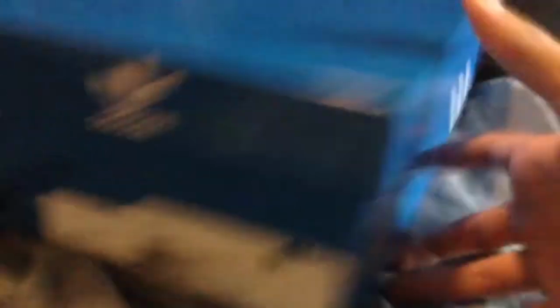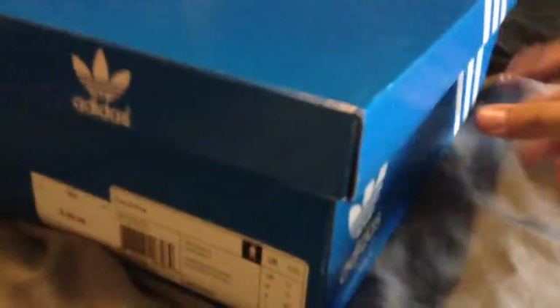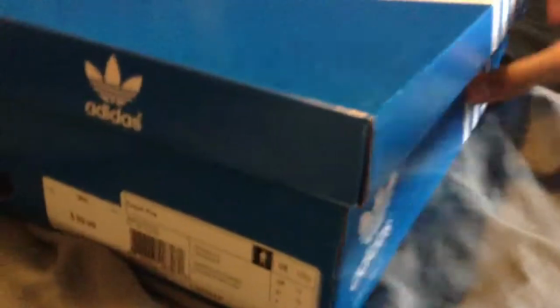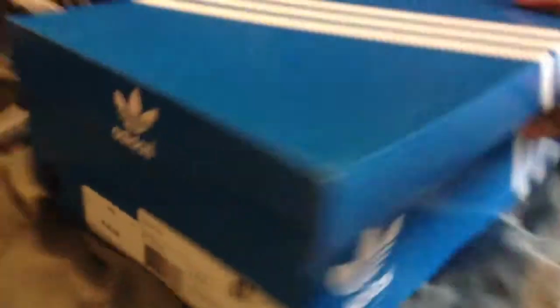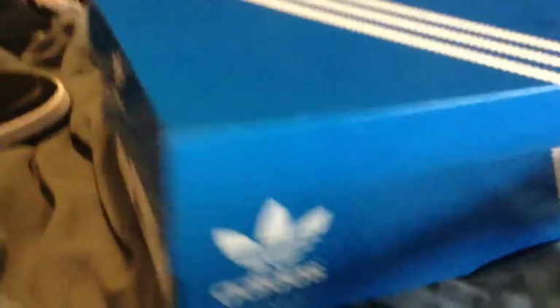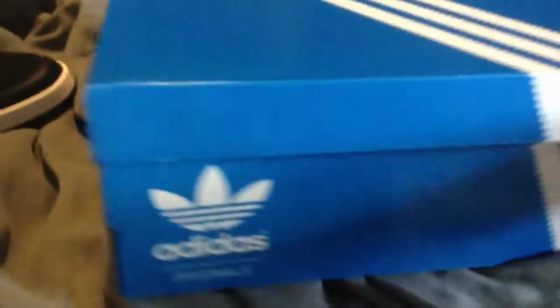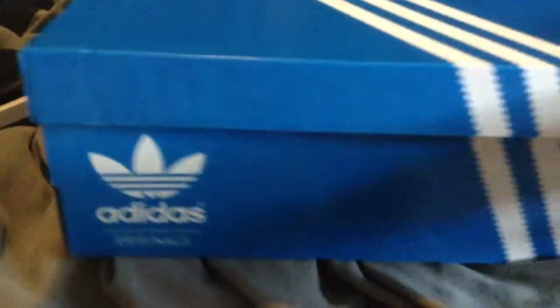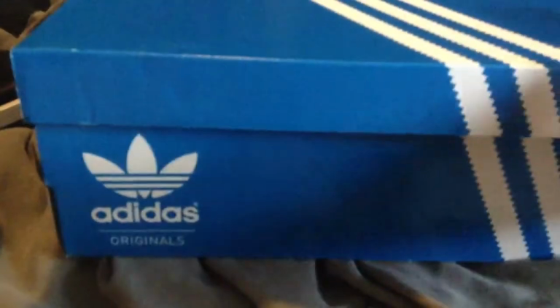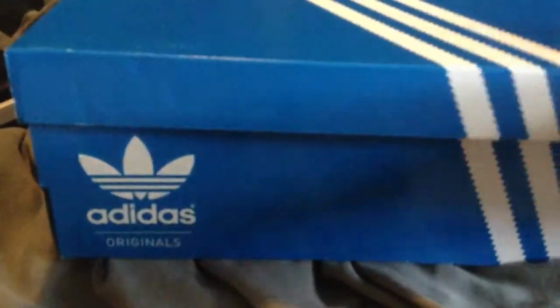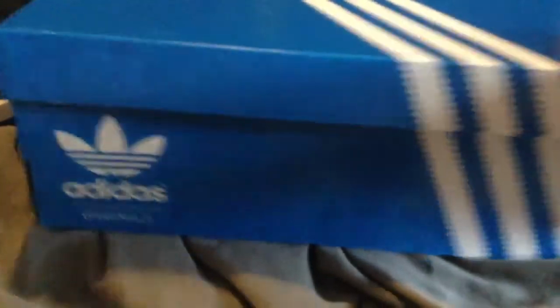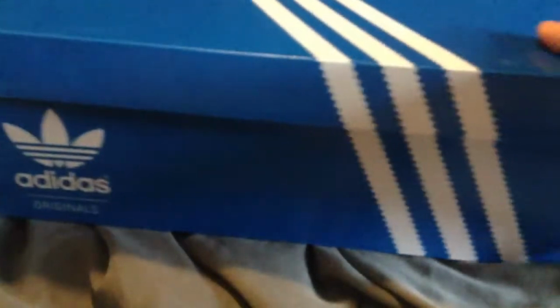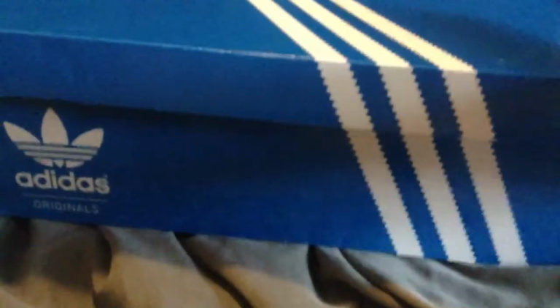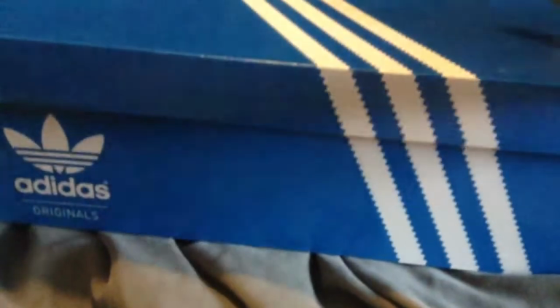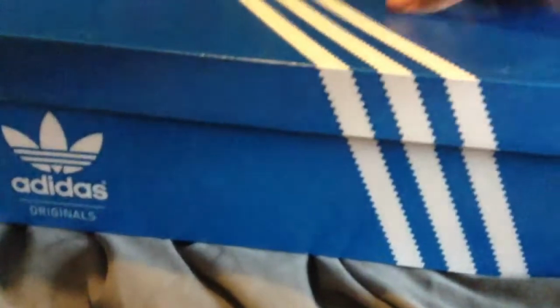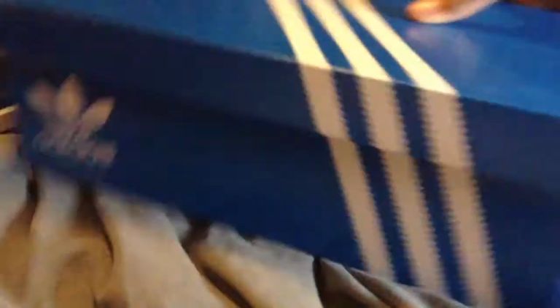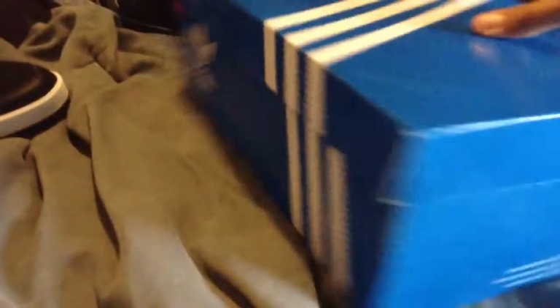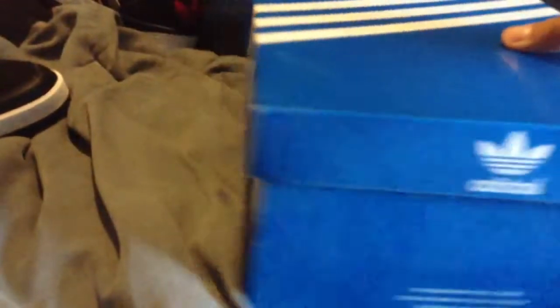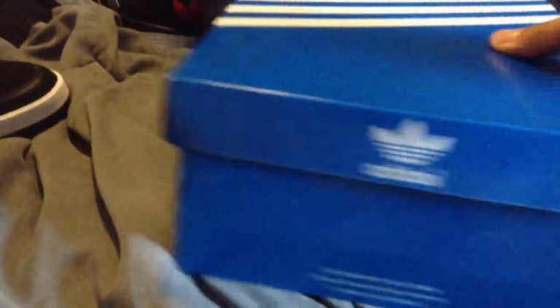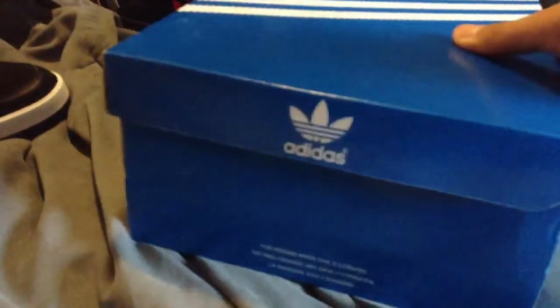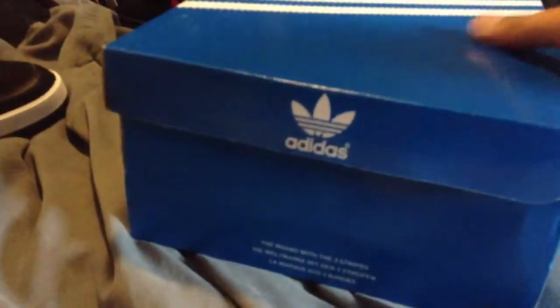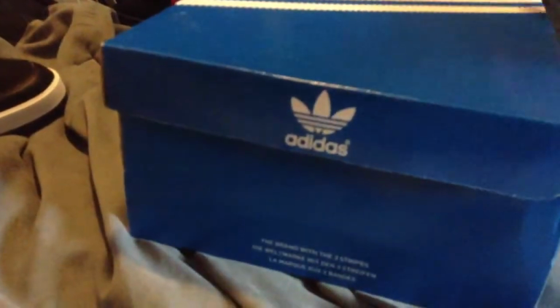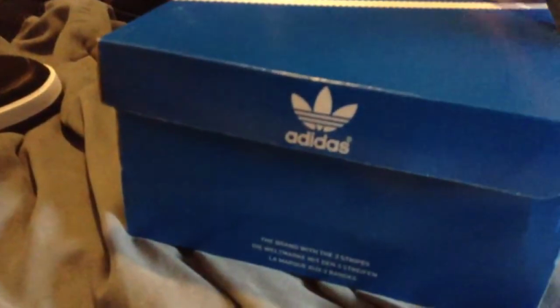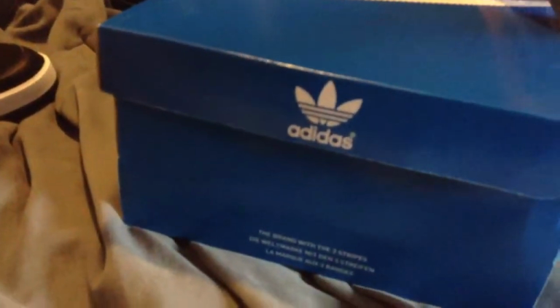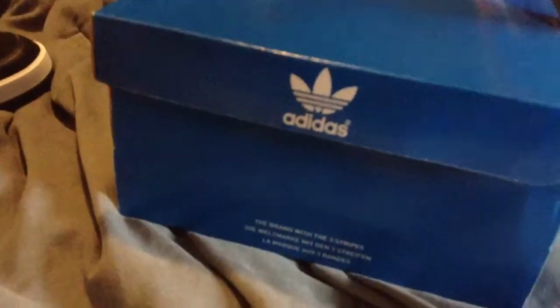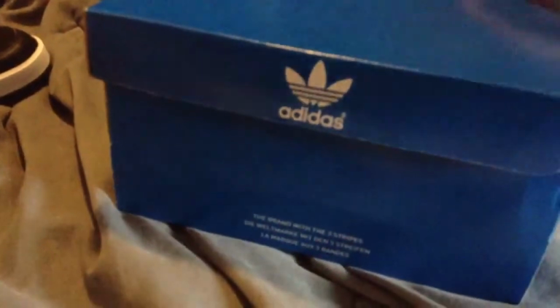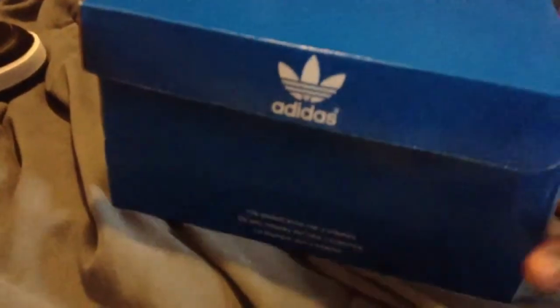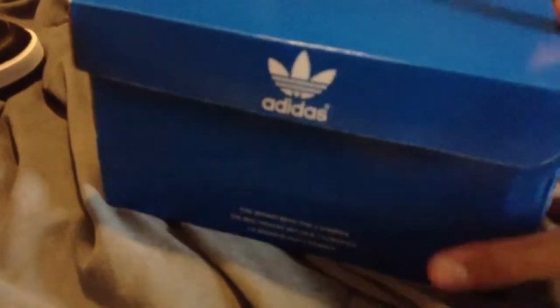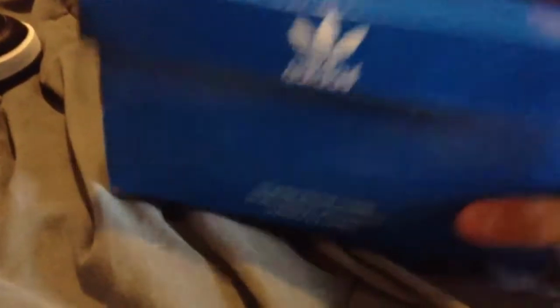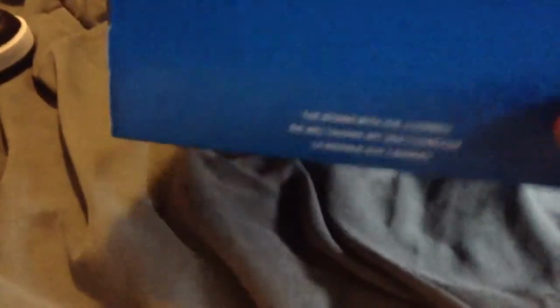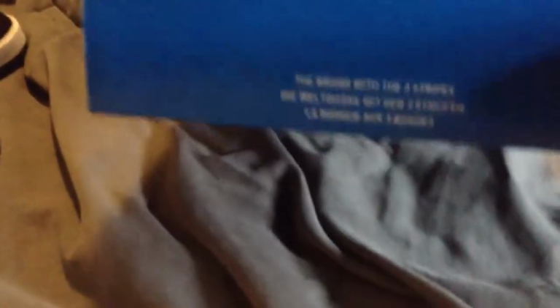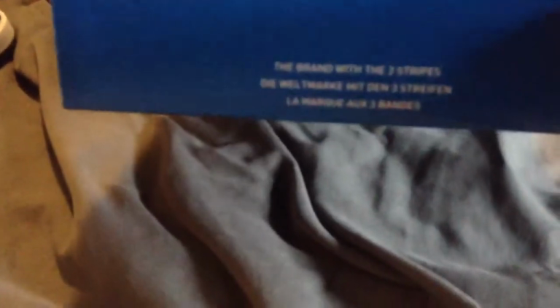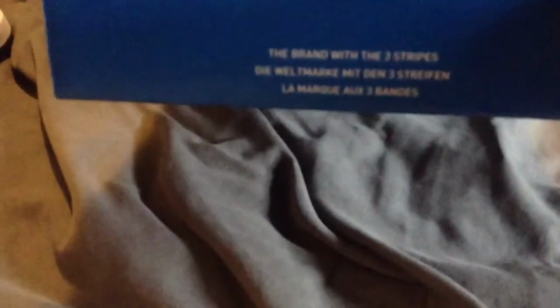Really nice Adidas Originals box, baby blue. The brand with the three stripes.